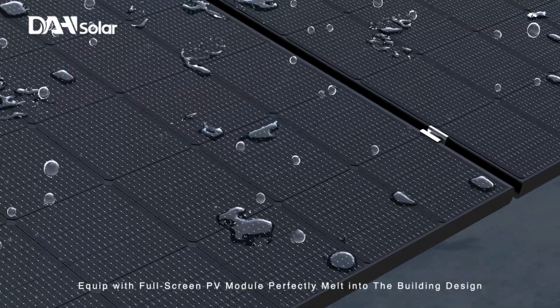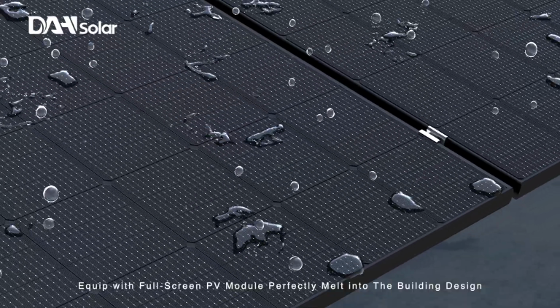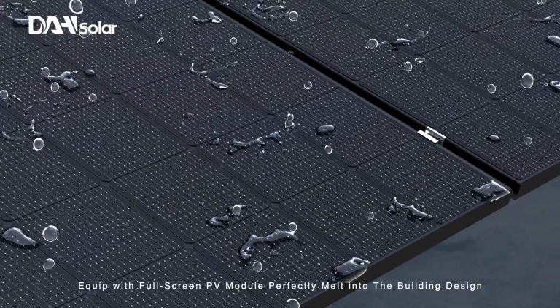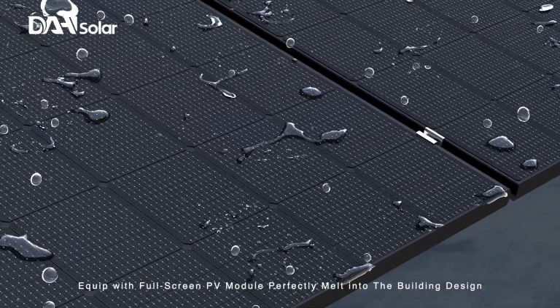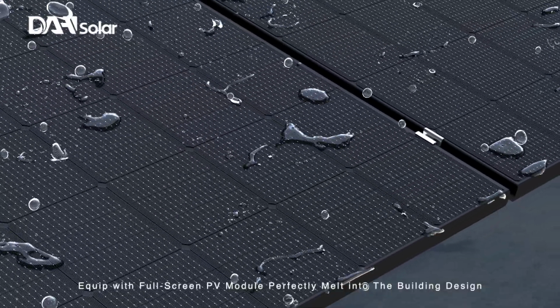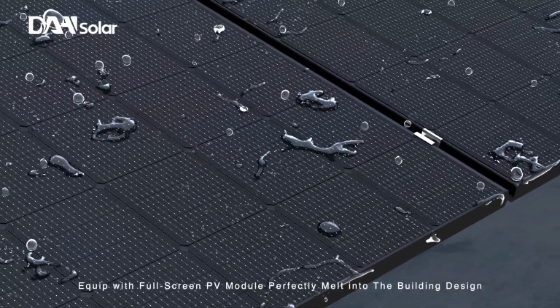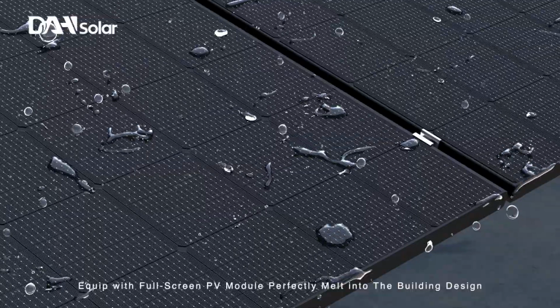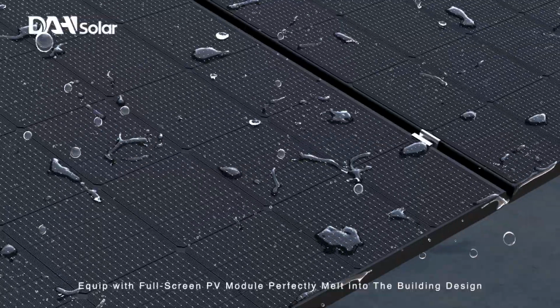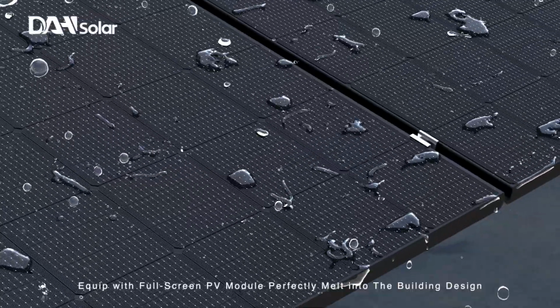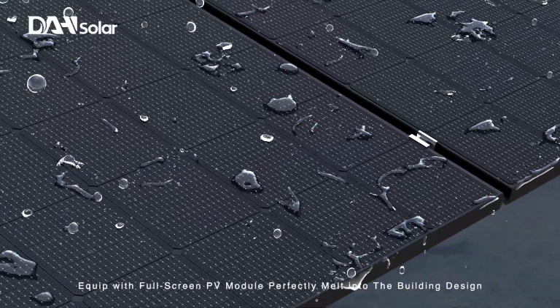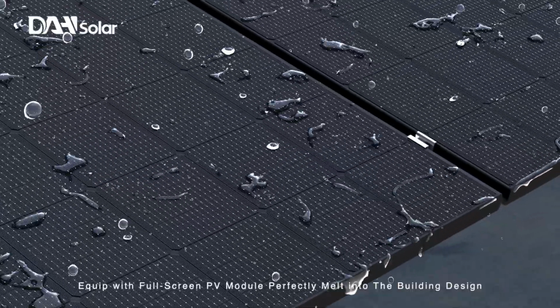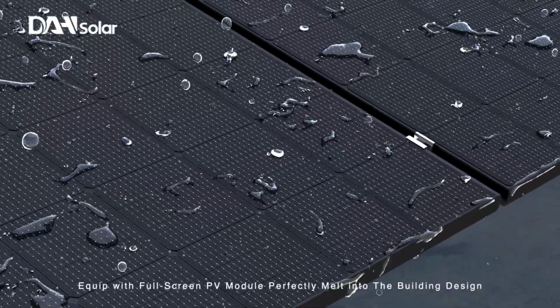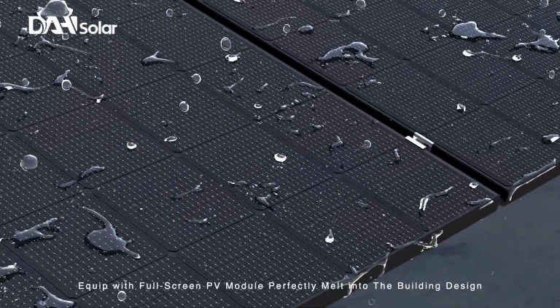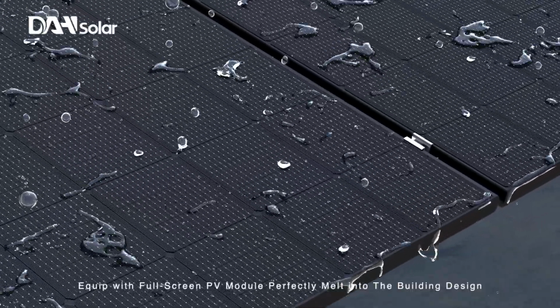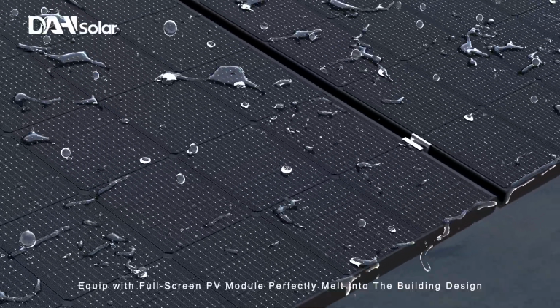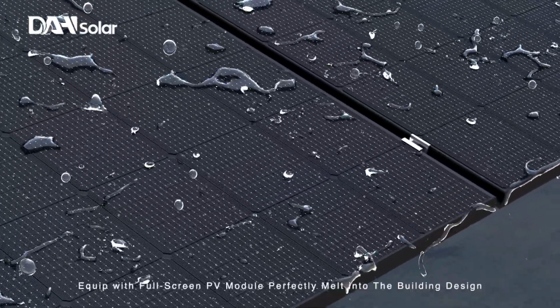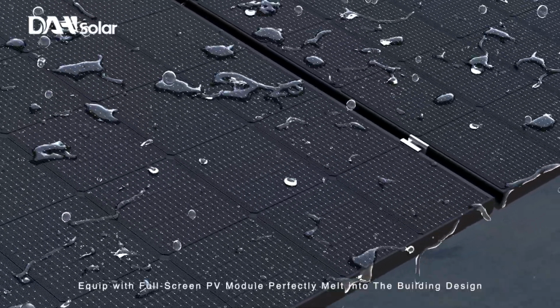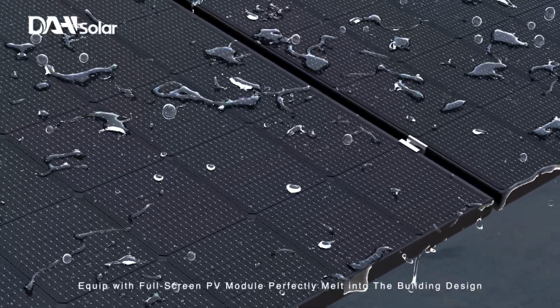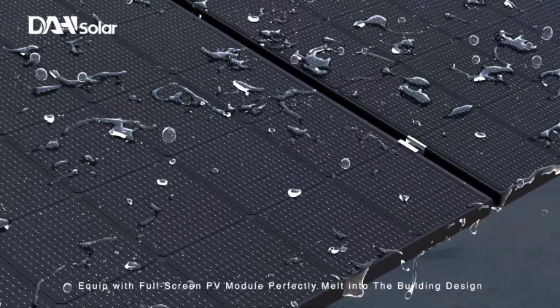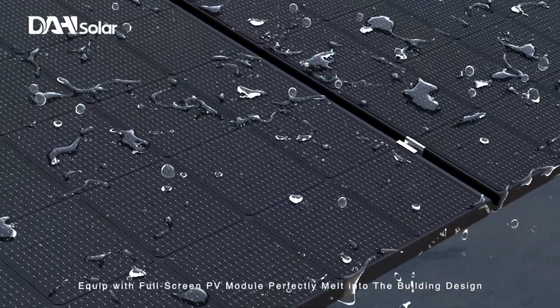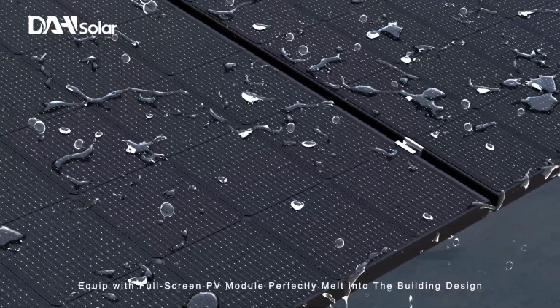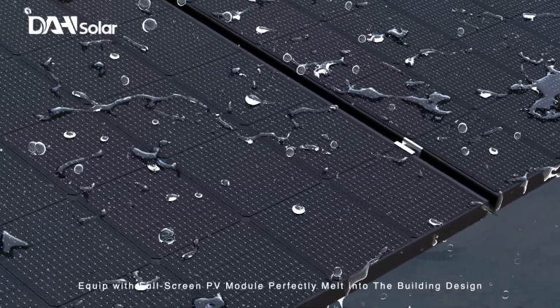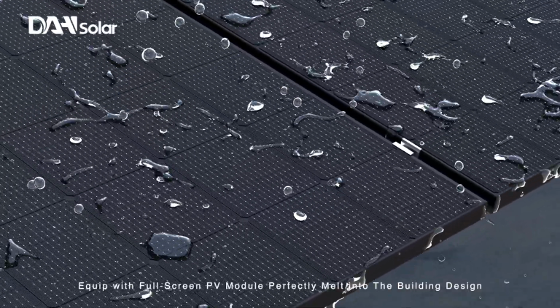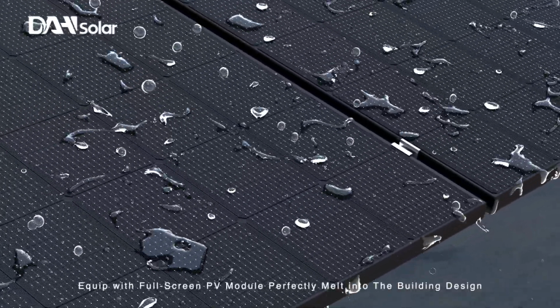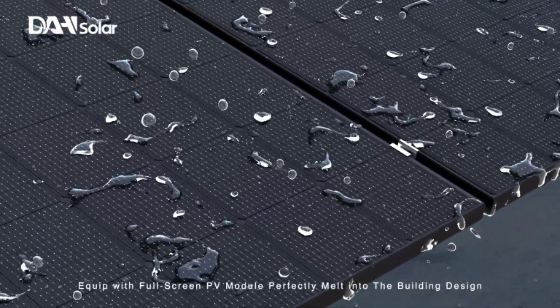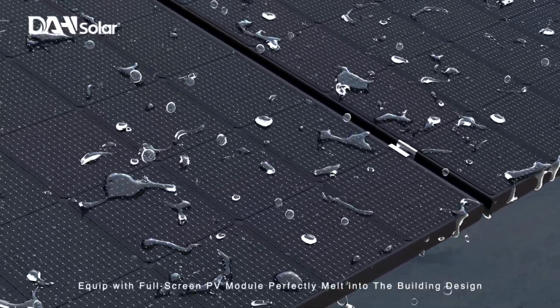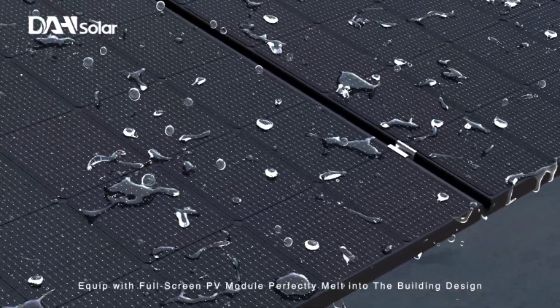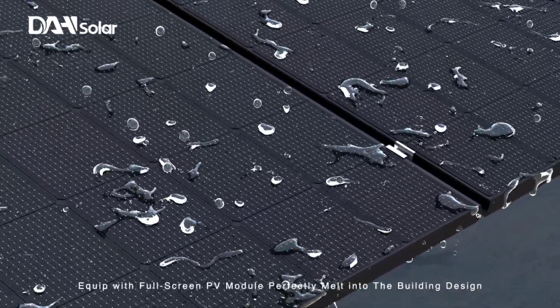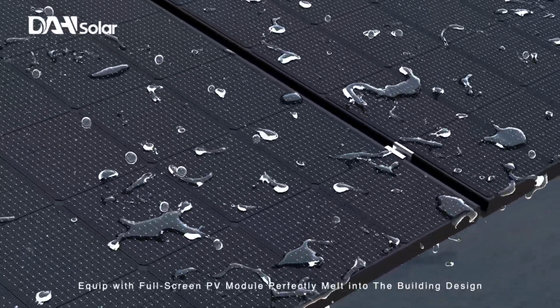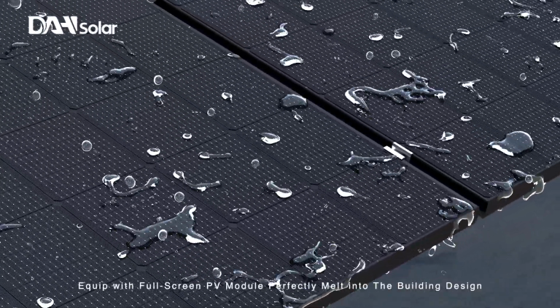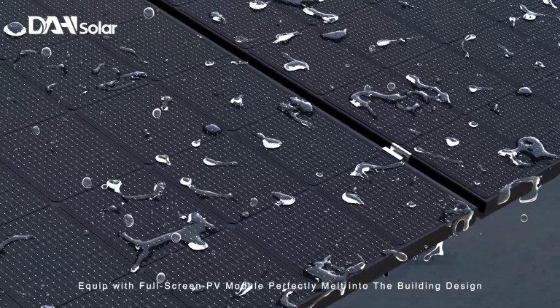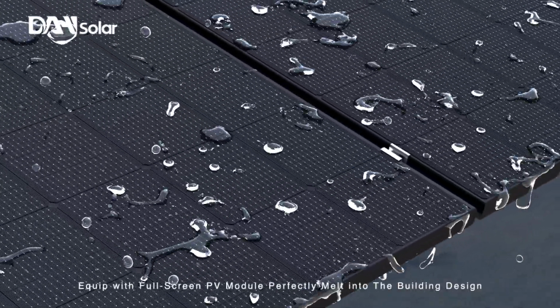Equipped with a full-screen PV module that perfectly melds into building design.